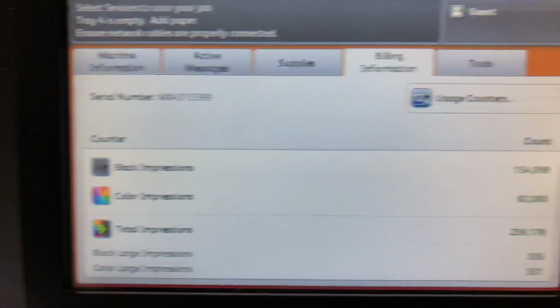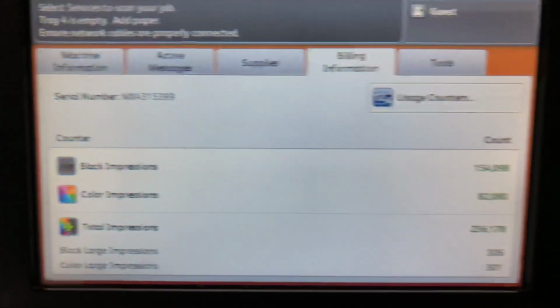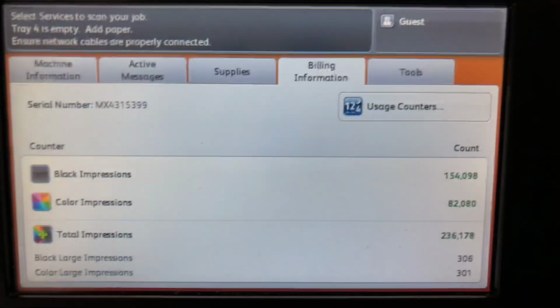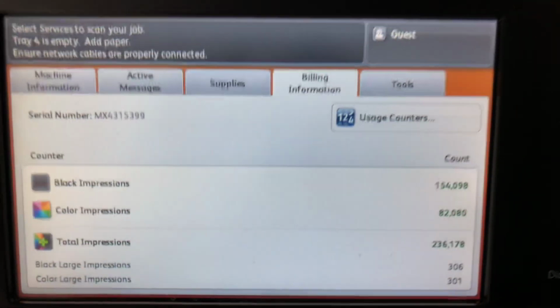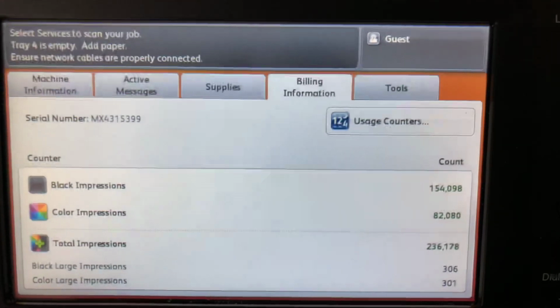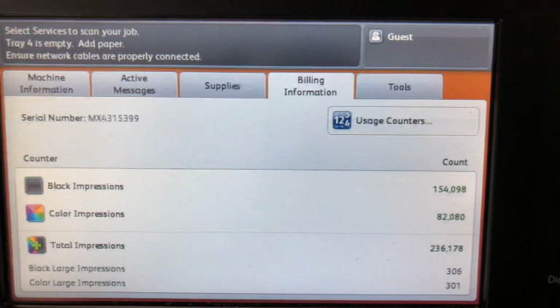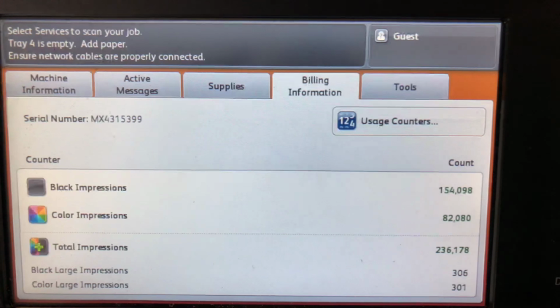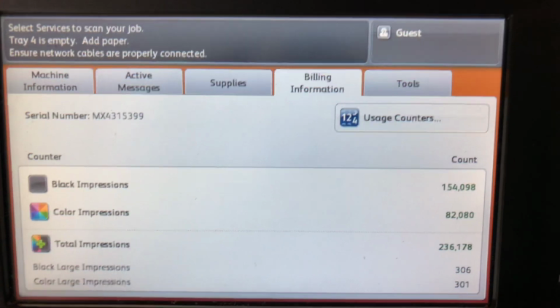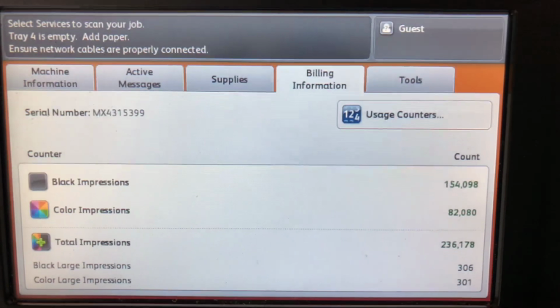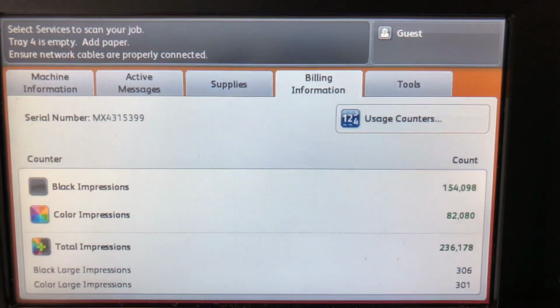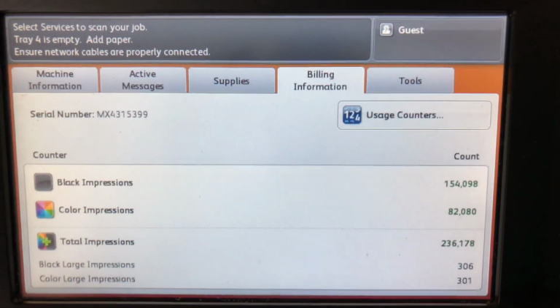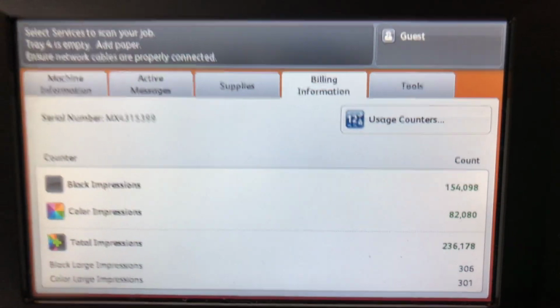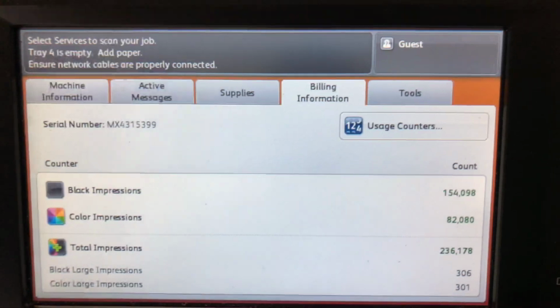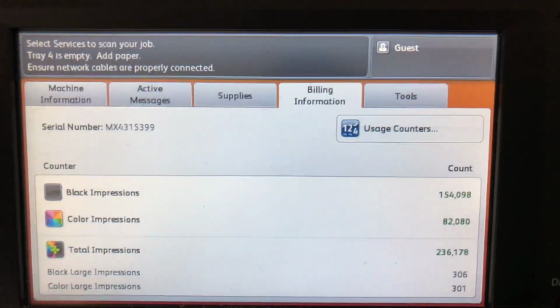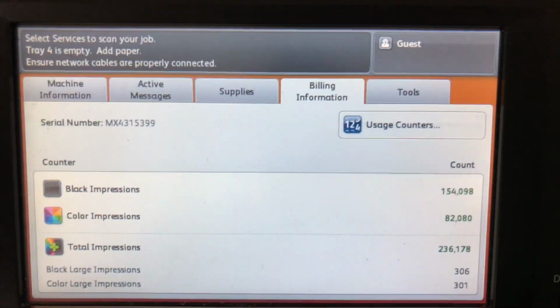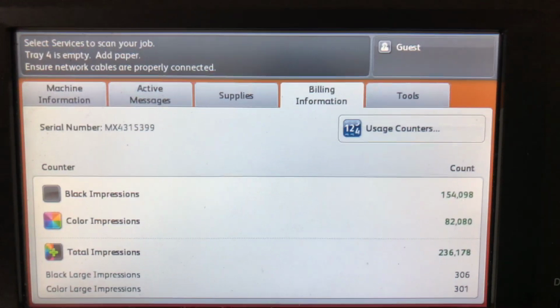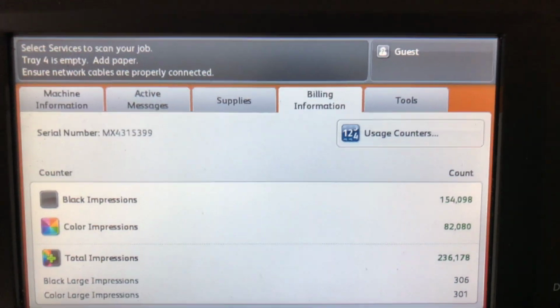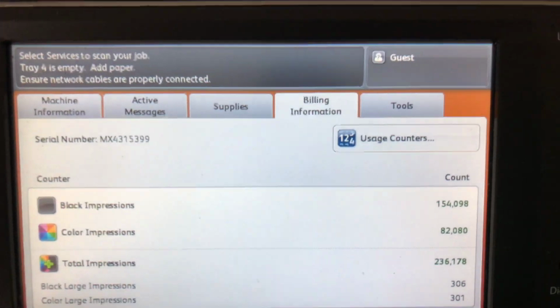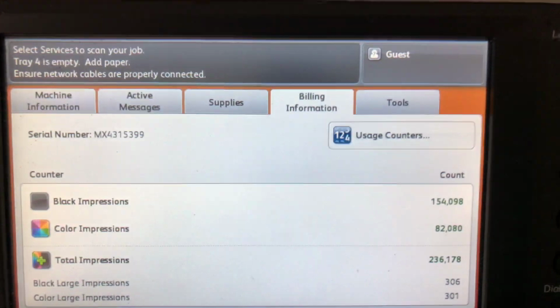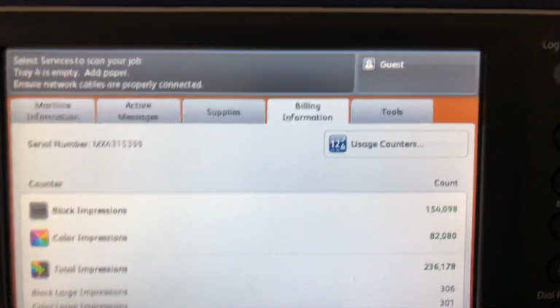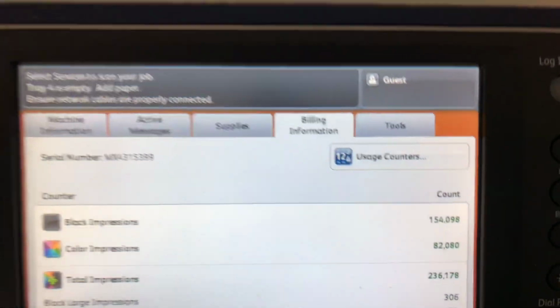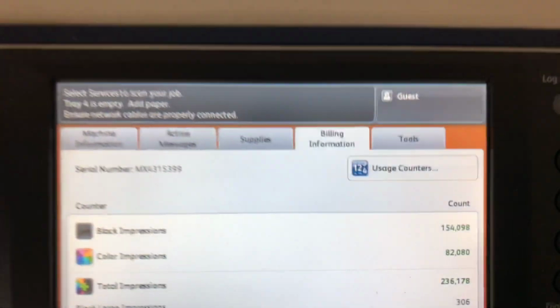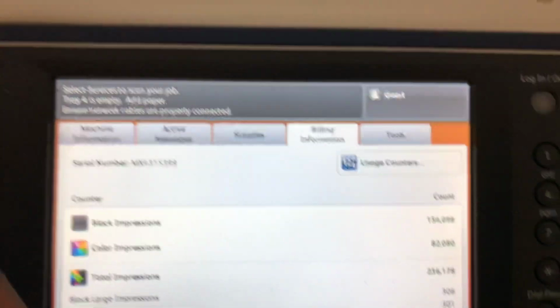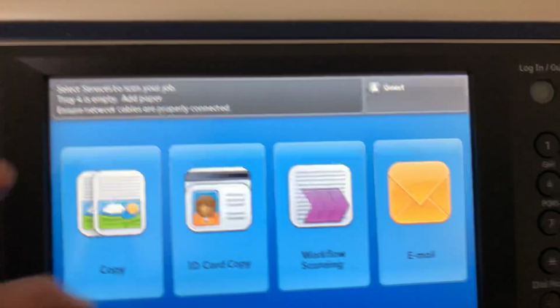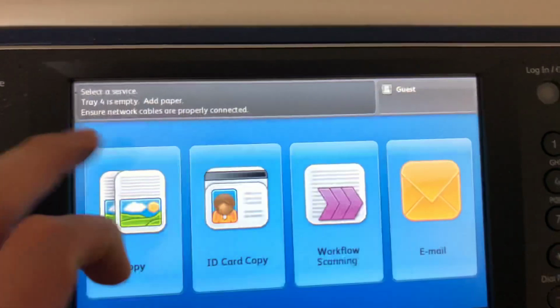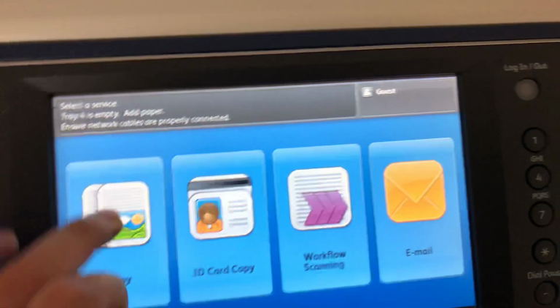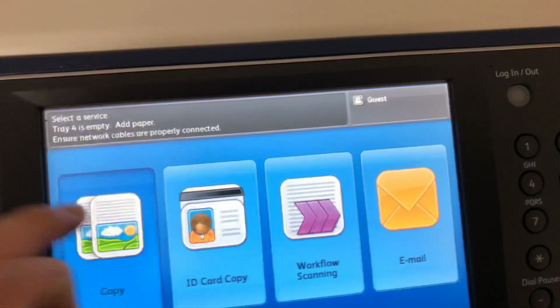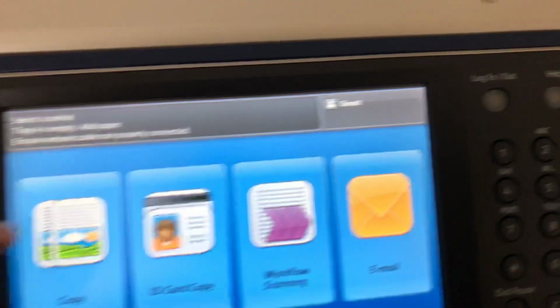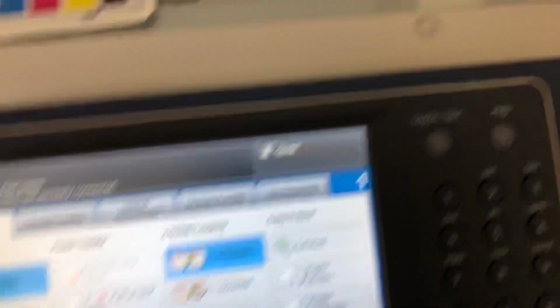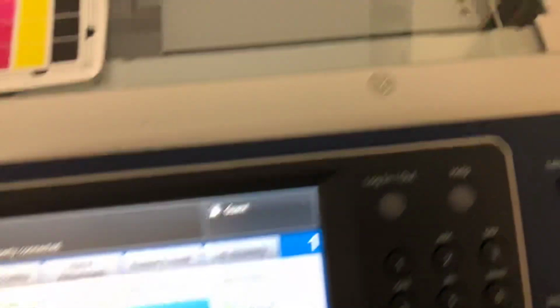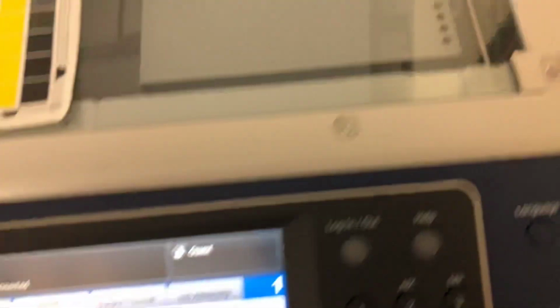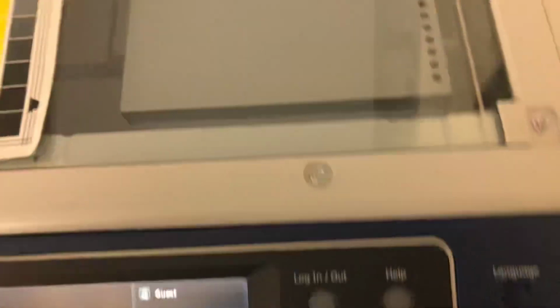The meter on this machine reads 154,000 total black and white copies and 82,000 total color copies.